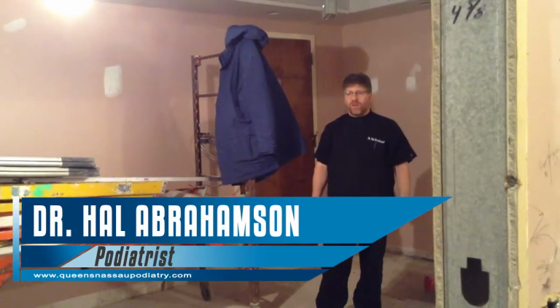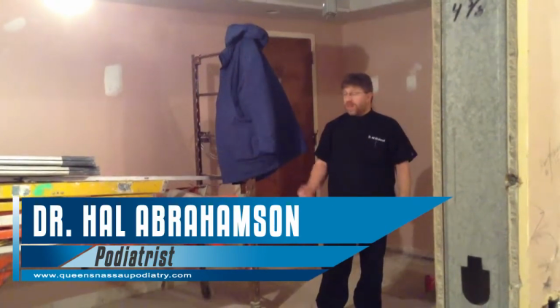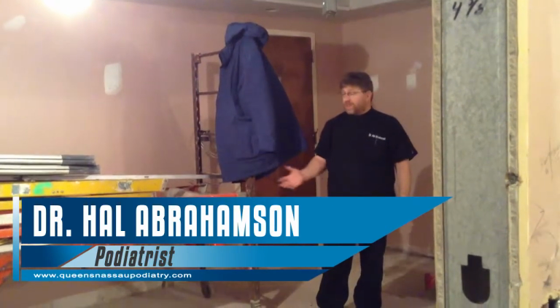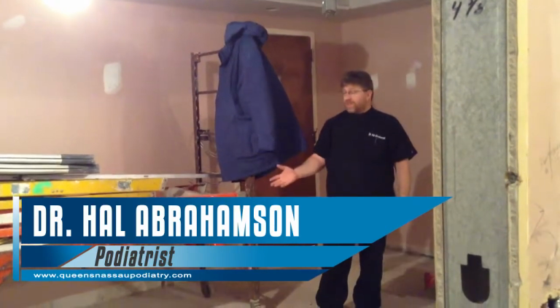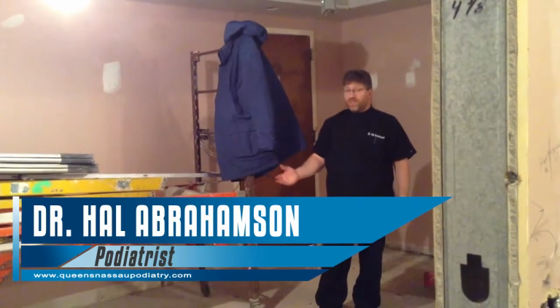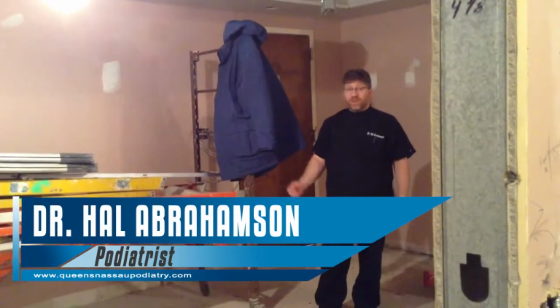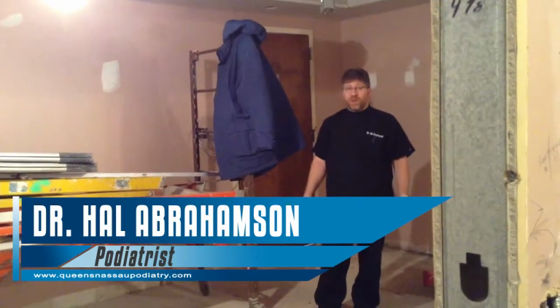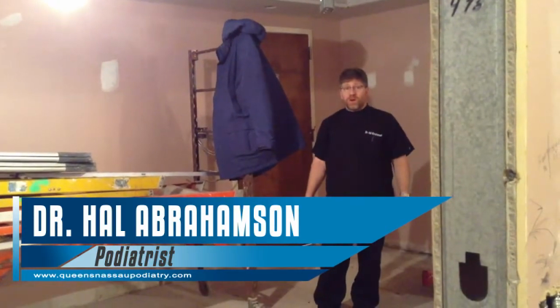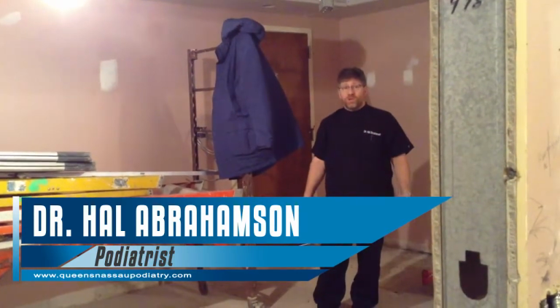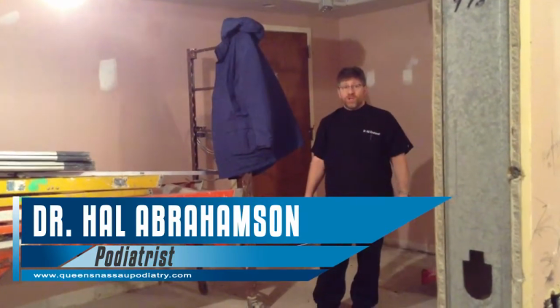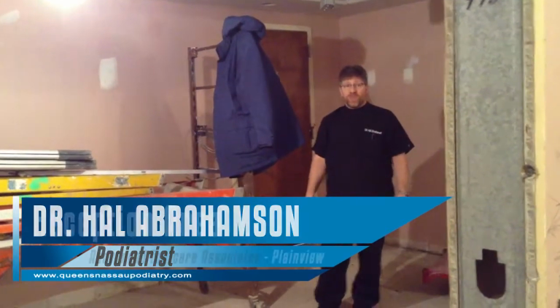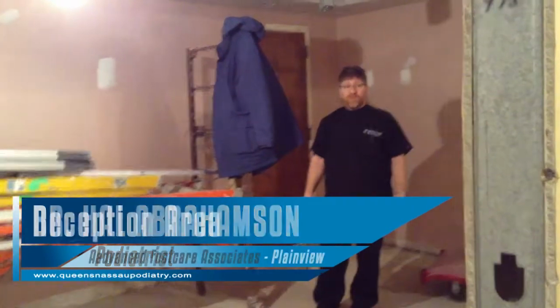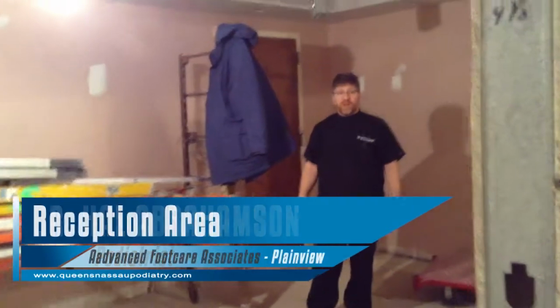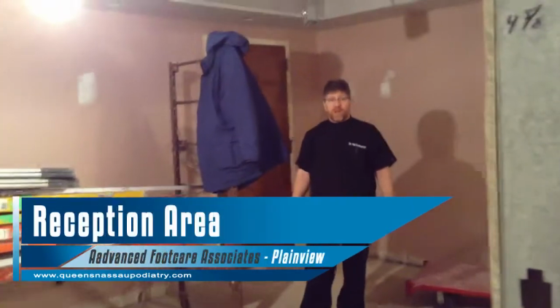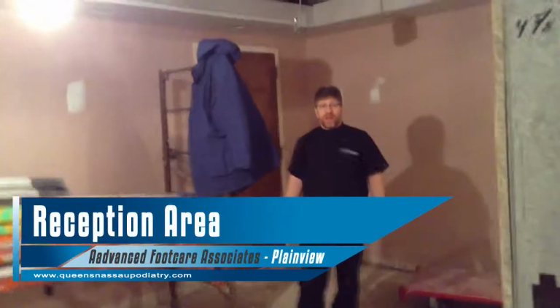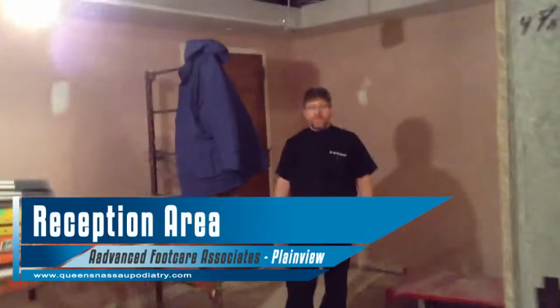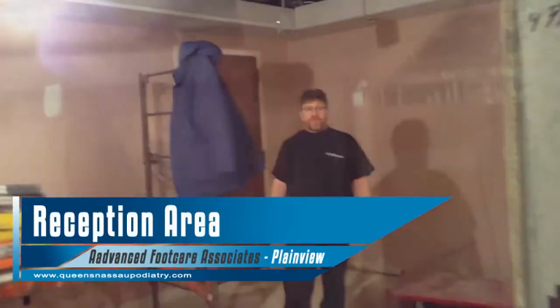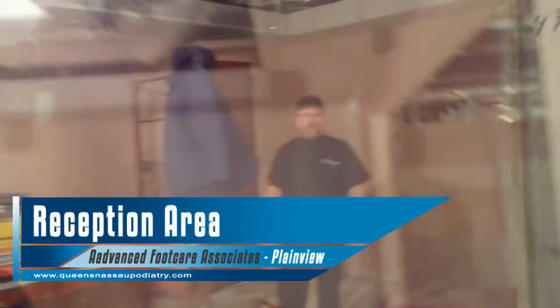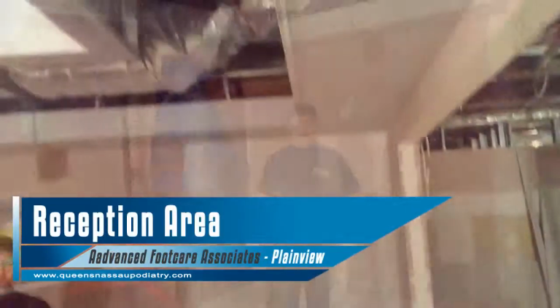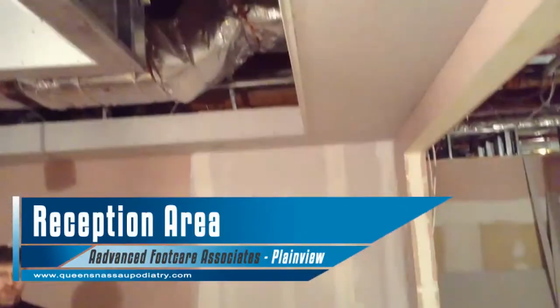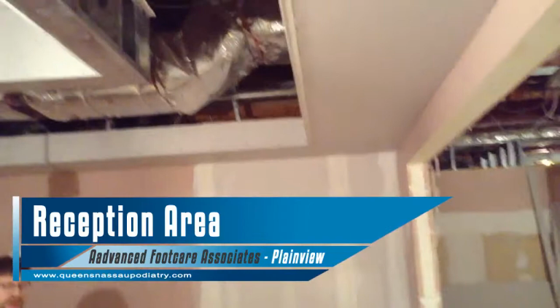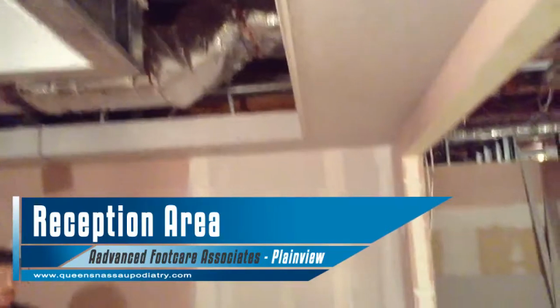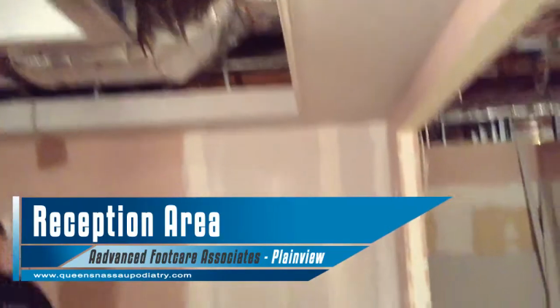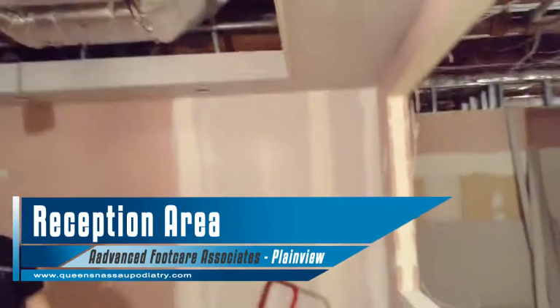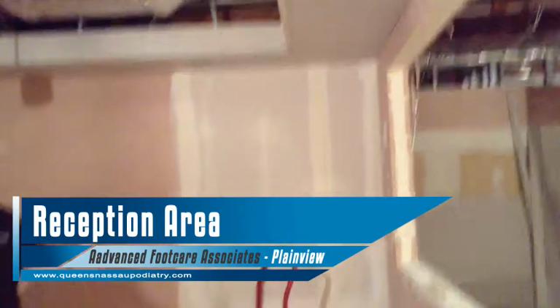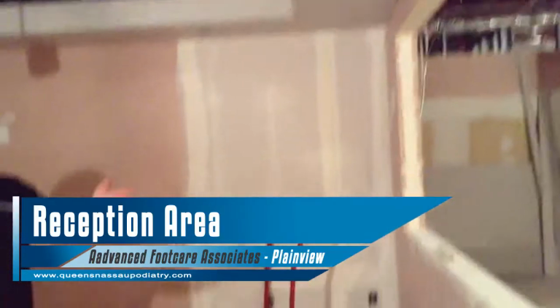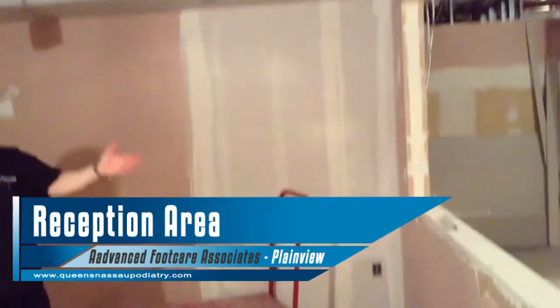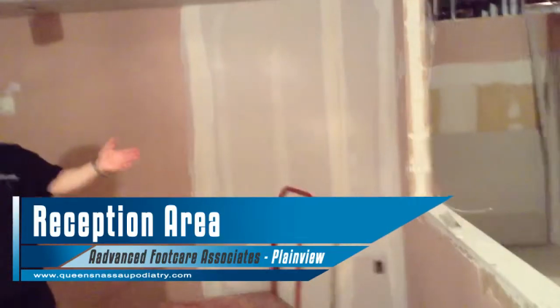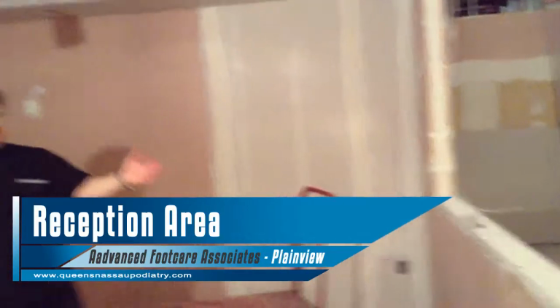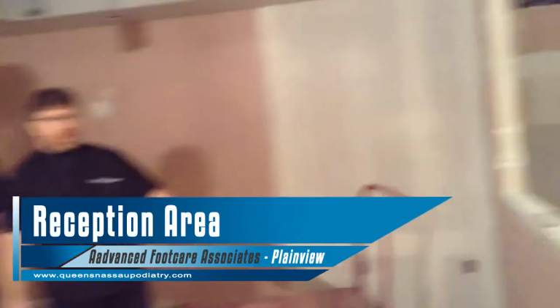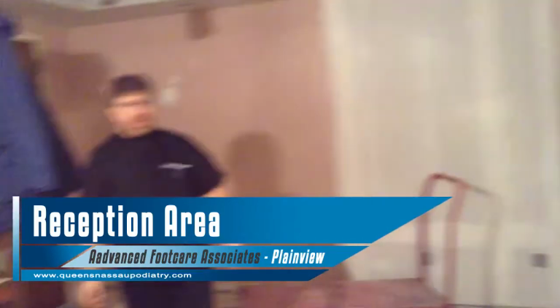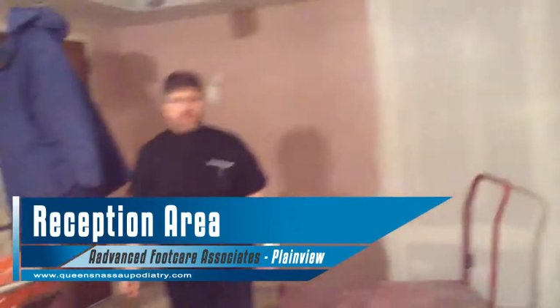So this is going to be our new reception area and this is where patients are going to check in at the window.